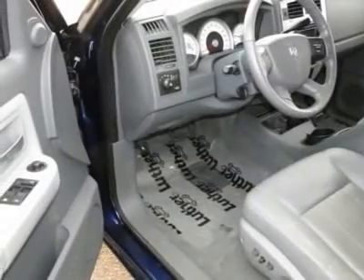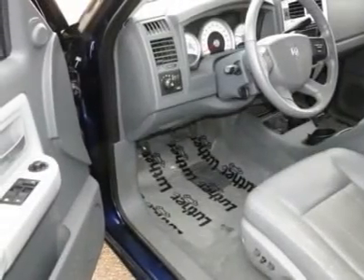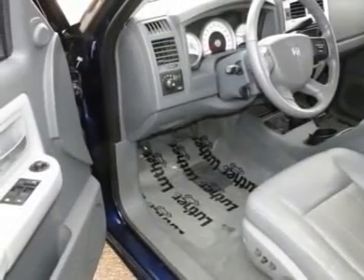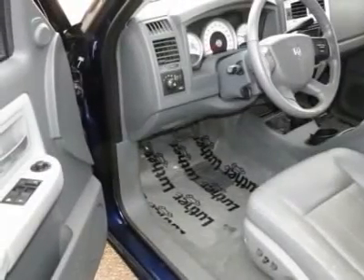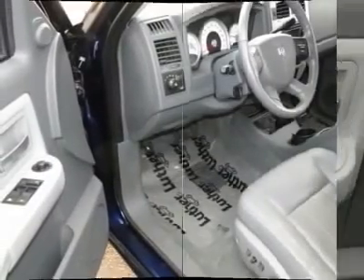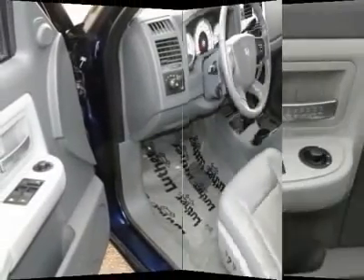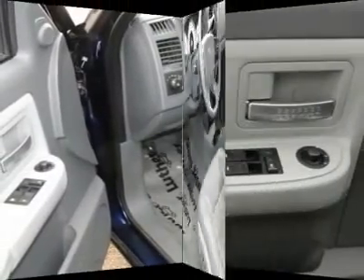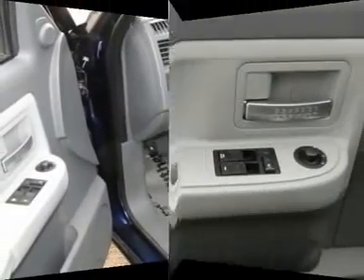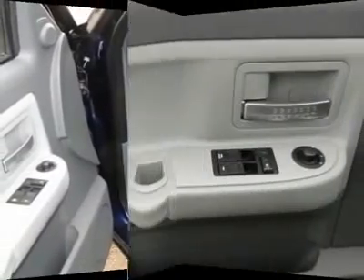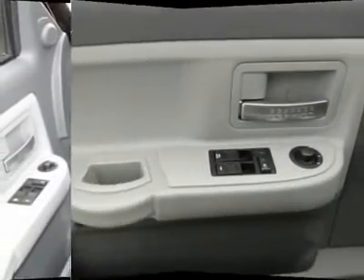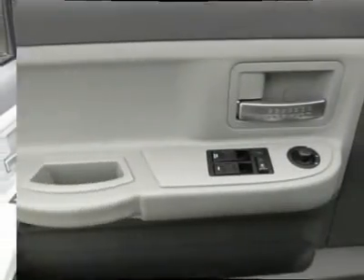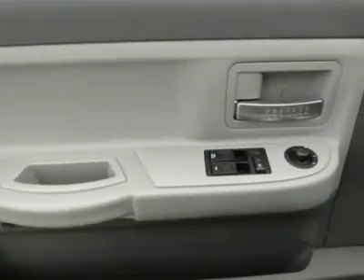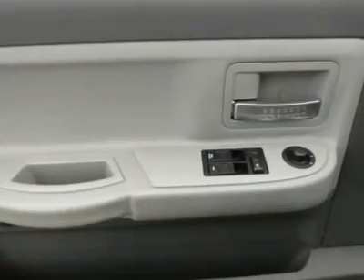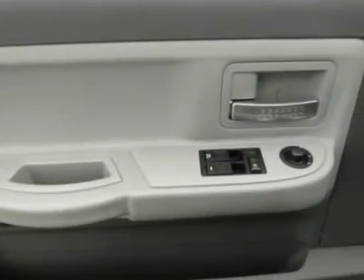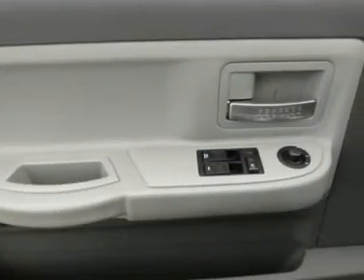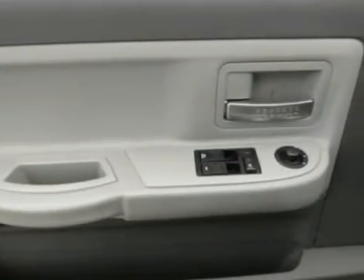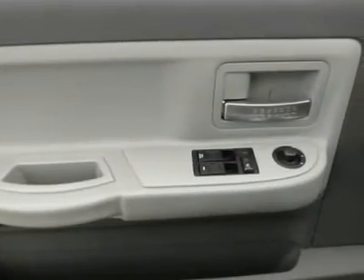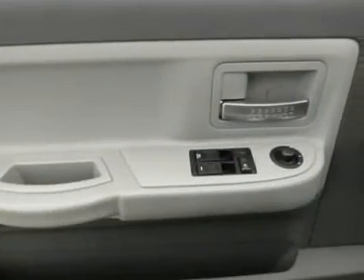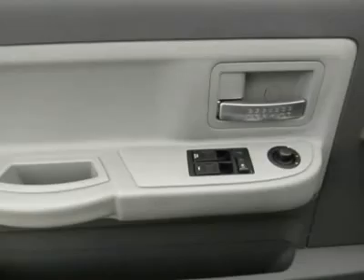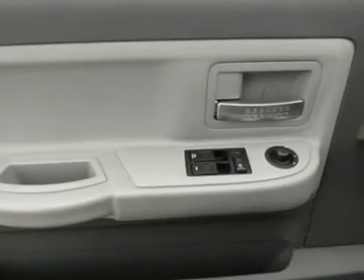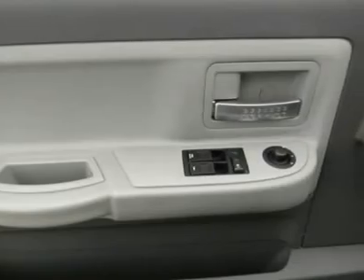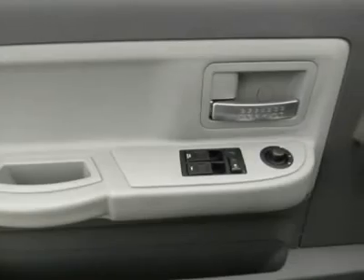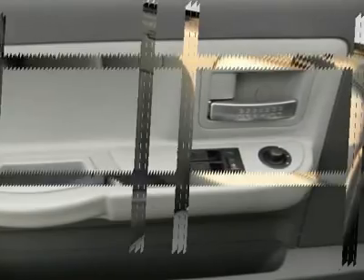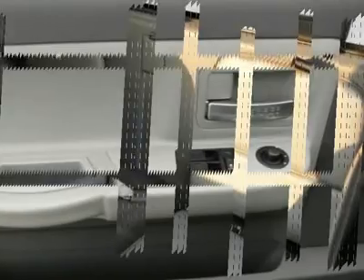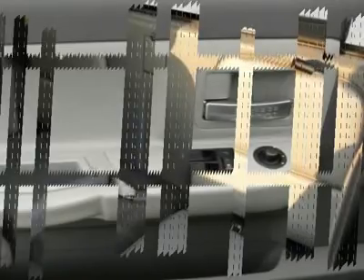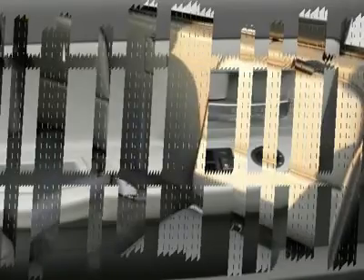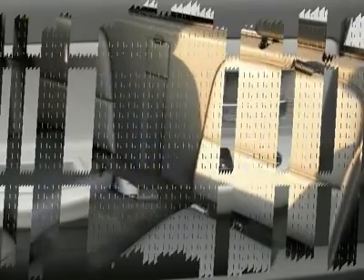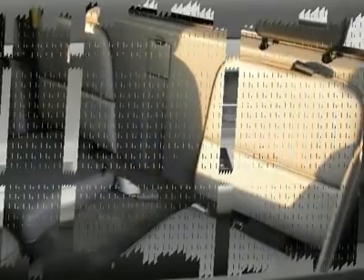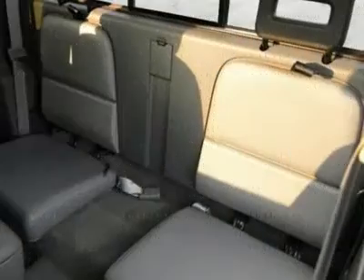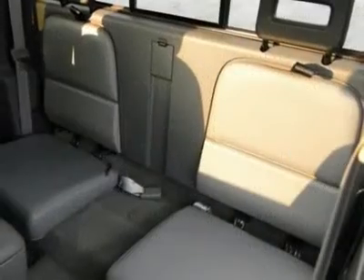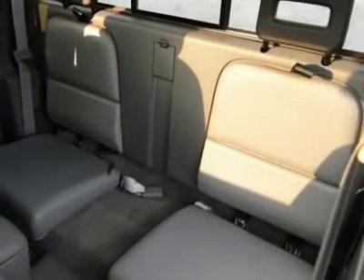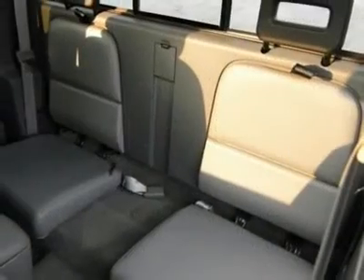Front air conditioning, power steering, home link, garage door opener, cruise control.